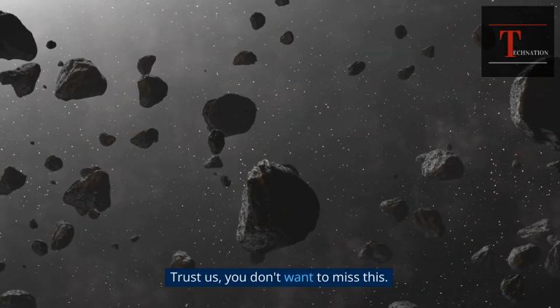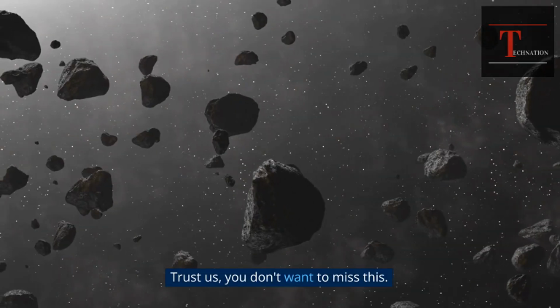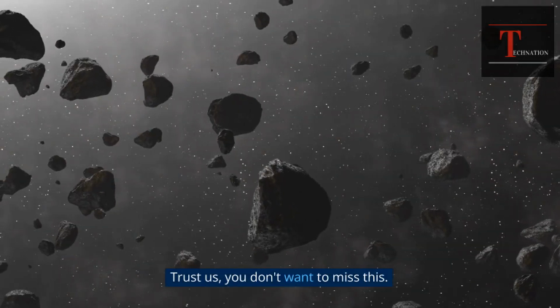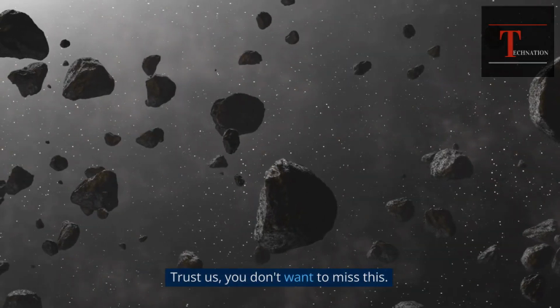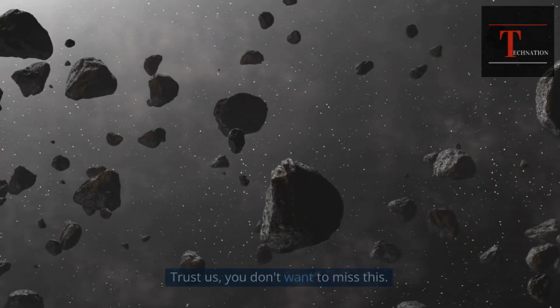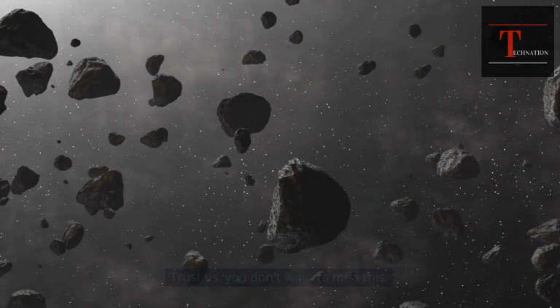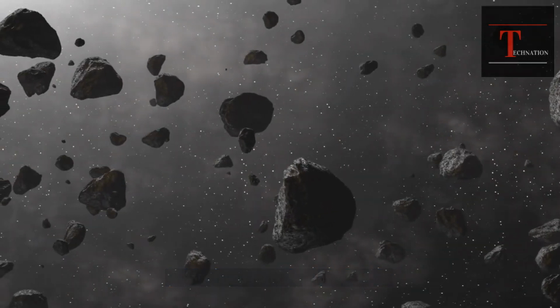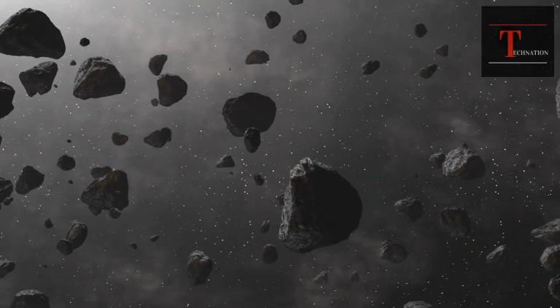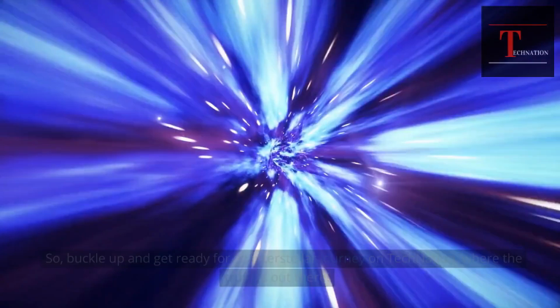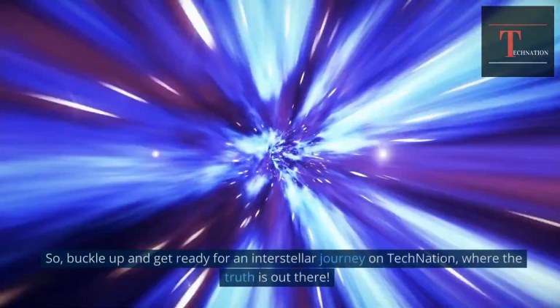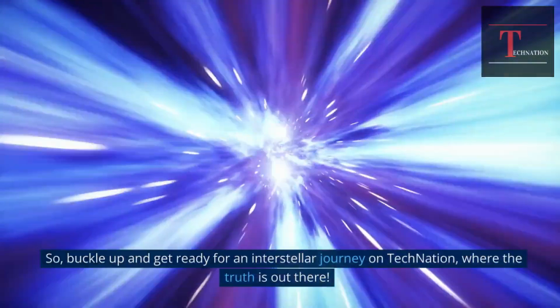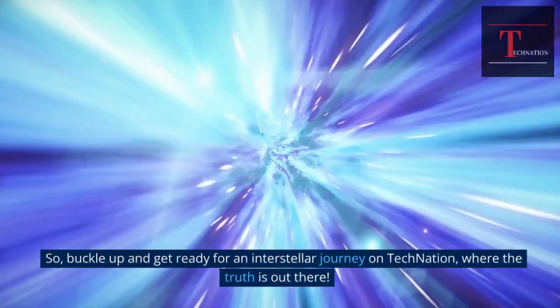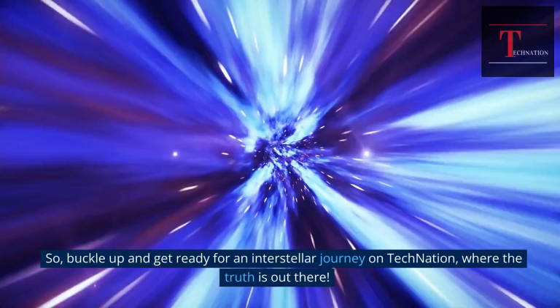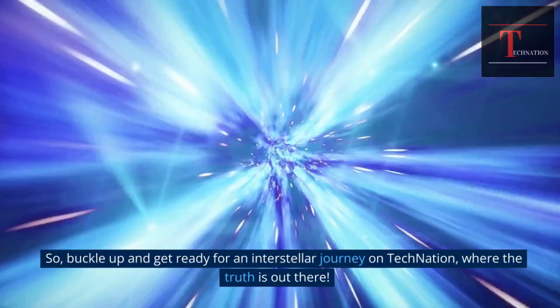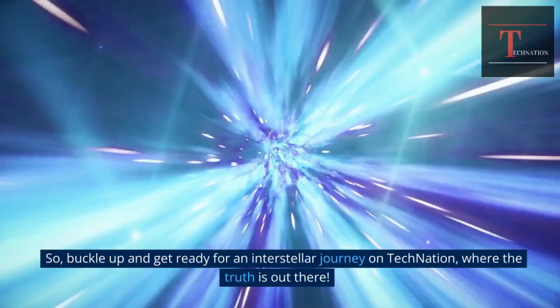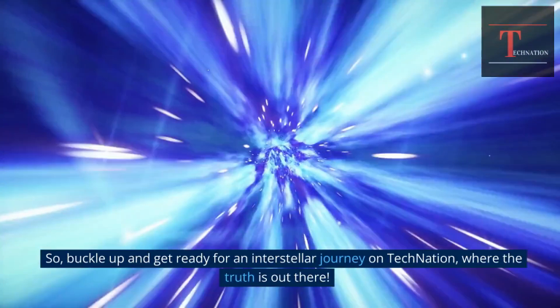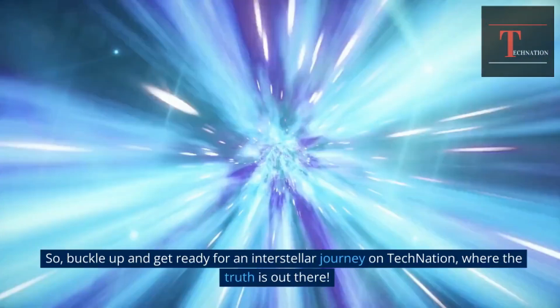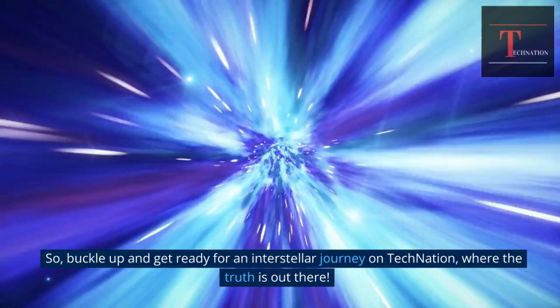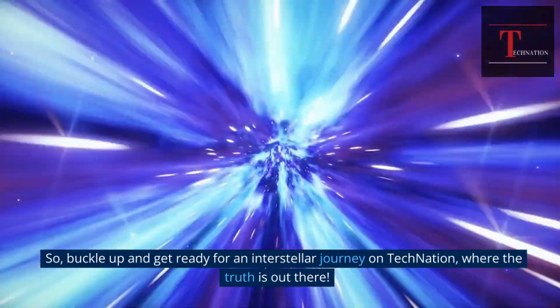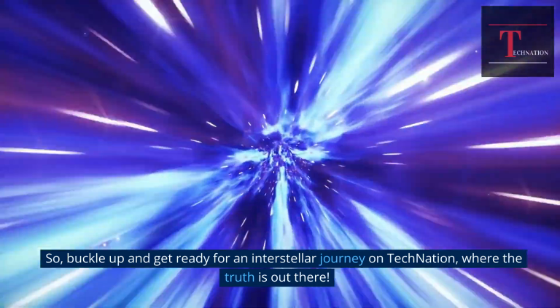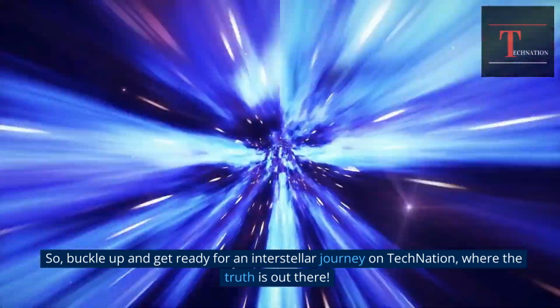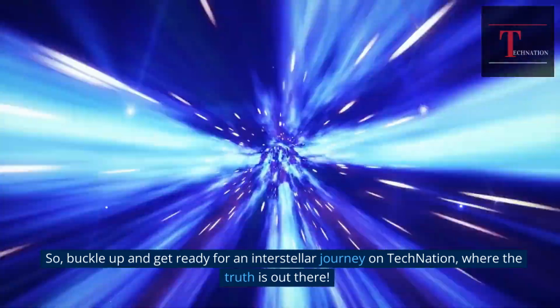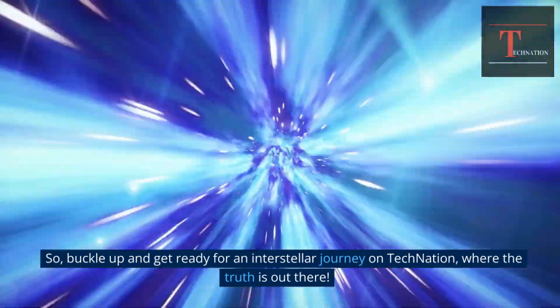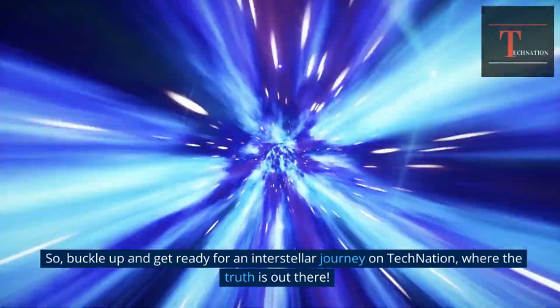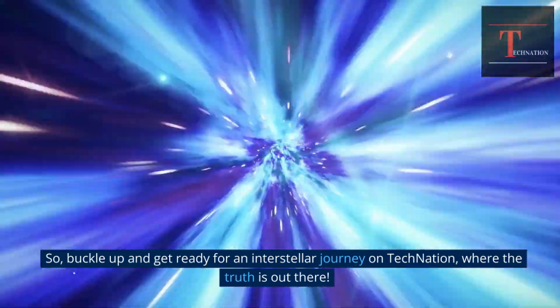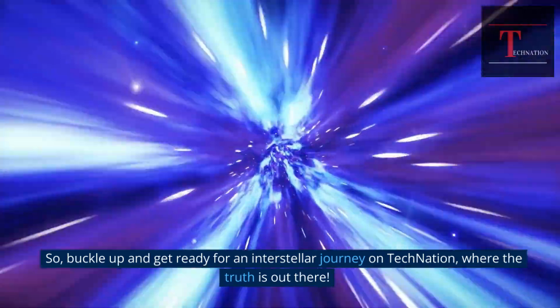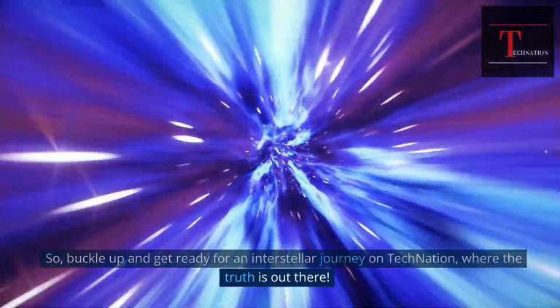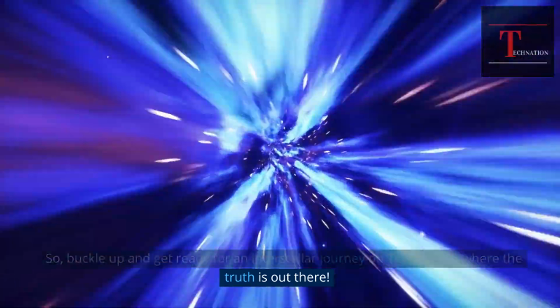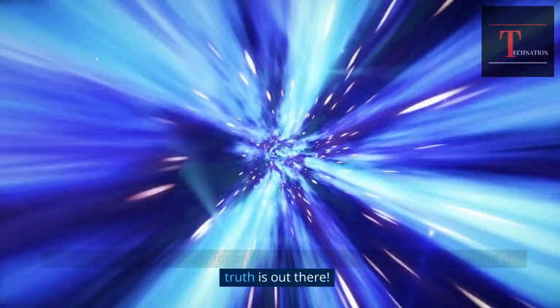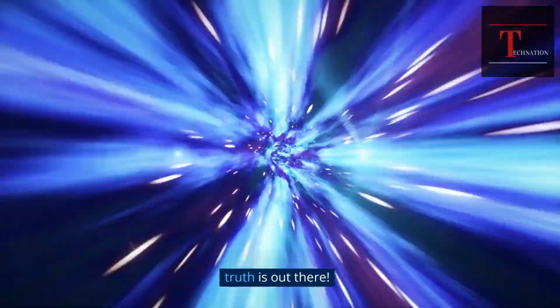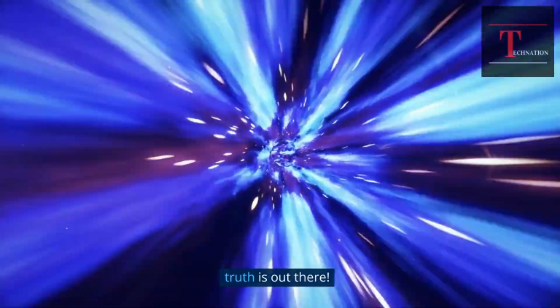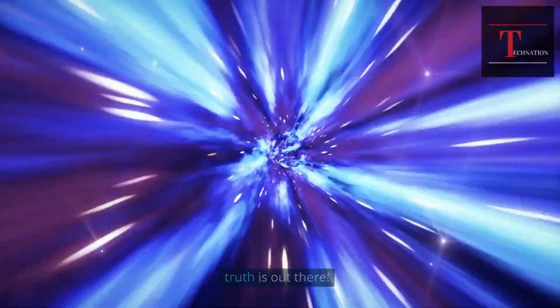You don't want to miss this. Buckle up and get ready for an interstellar journey on Tech Nation, where the truth is out there.